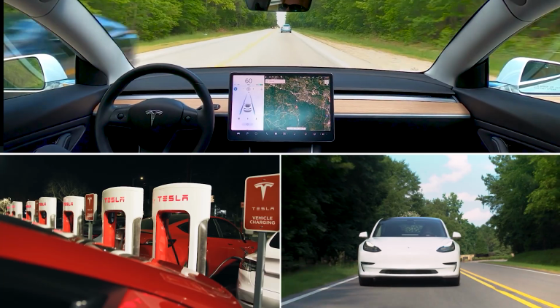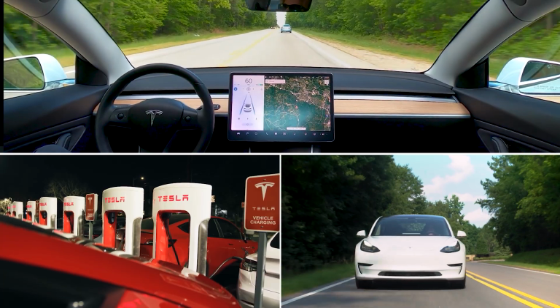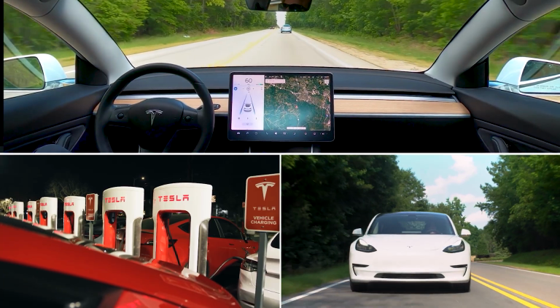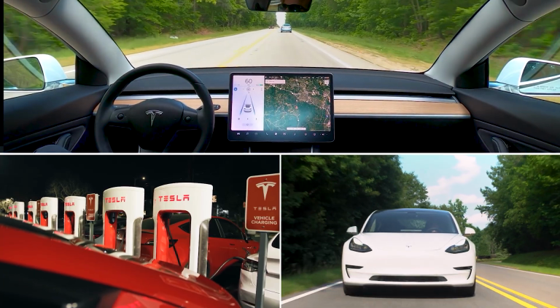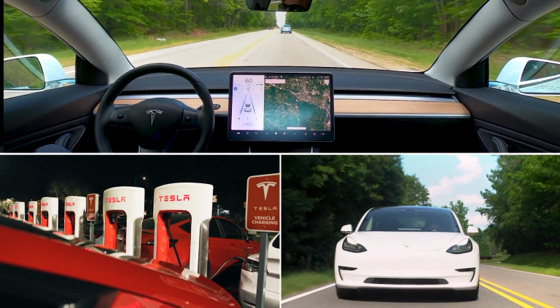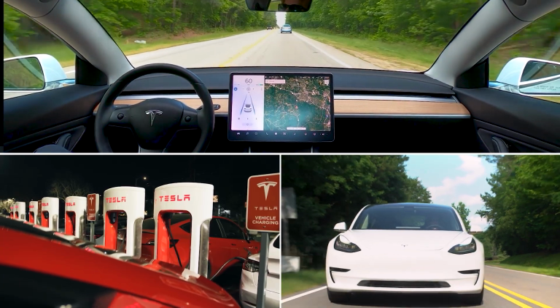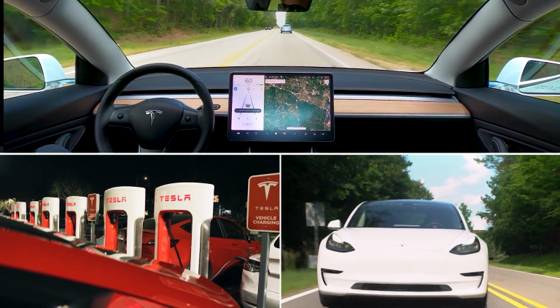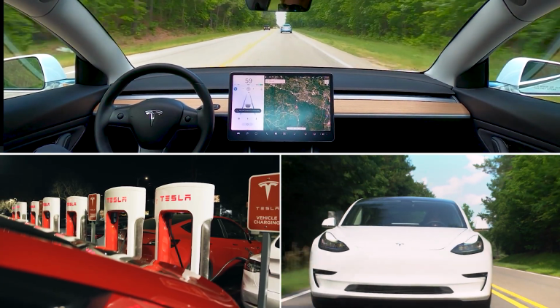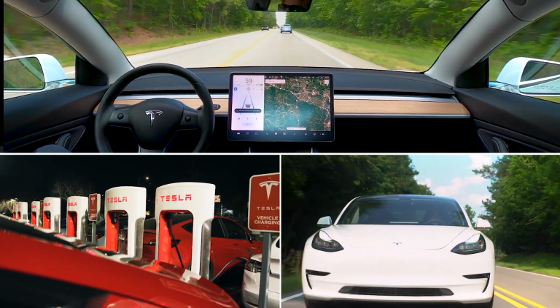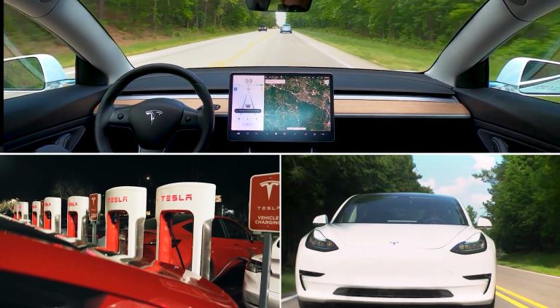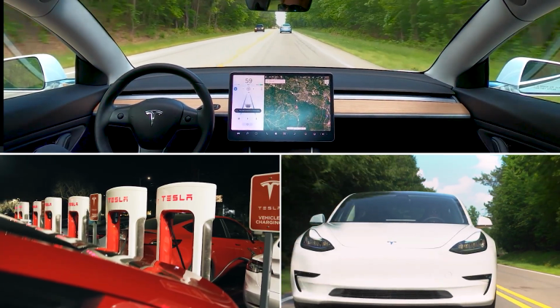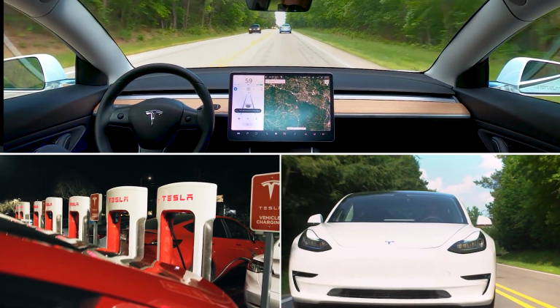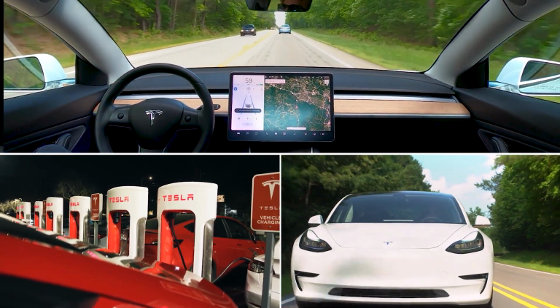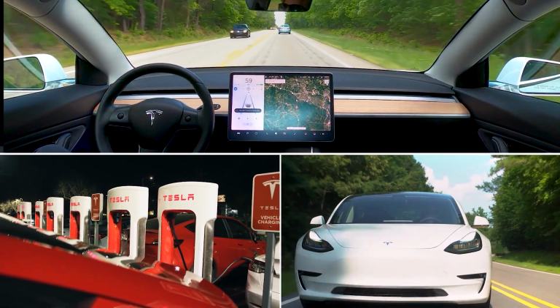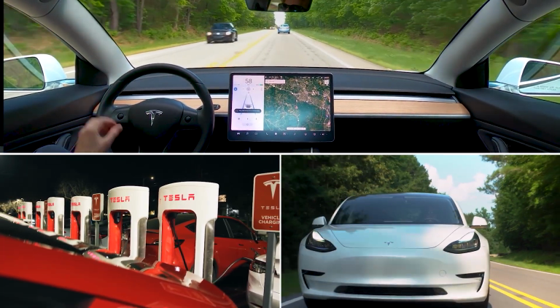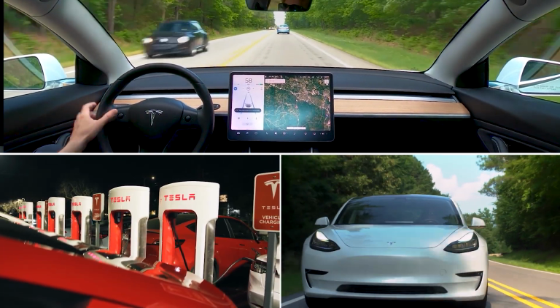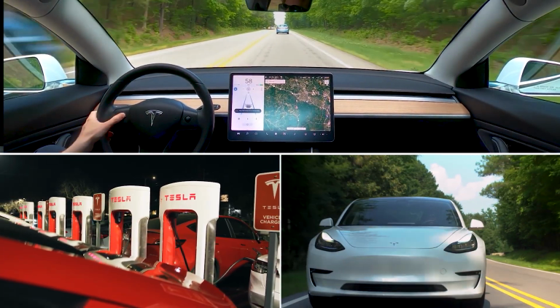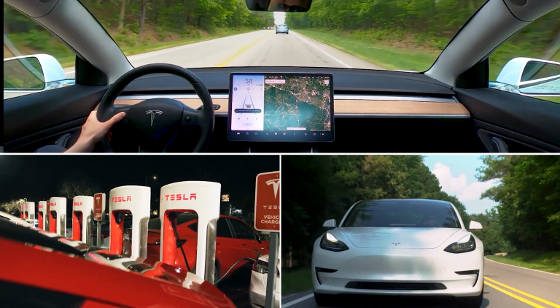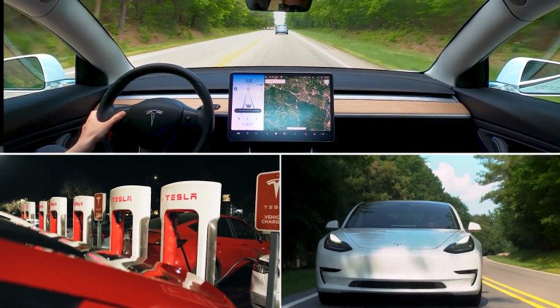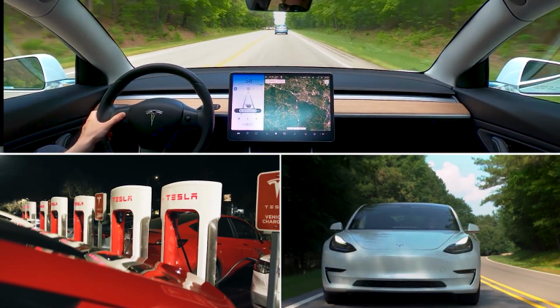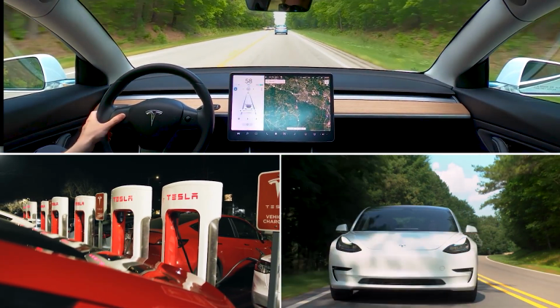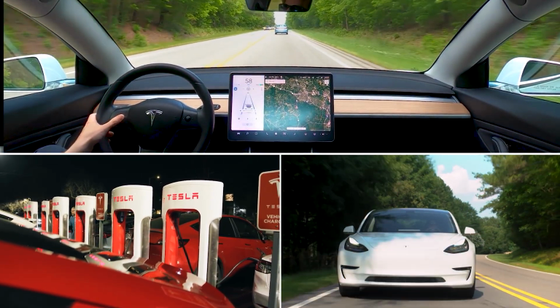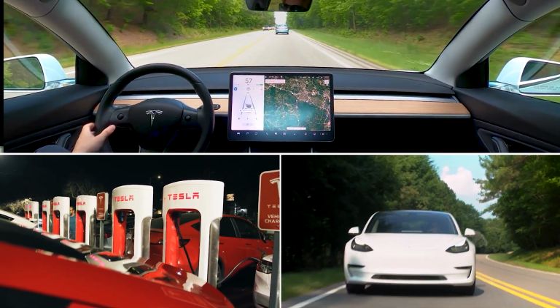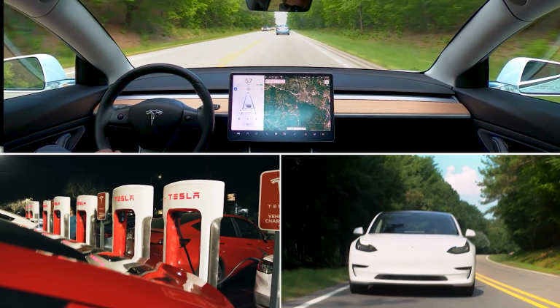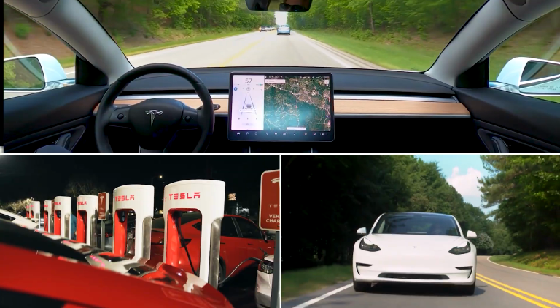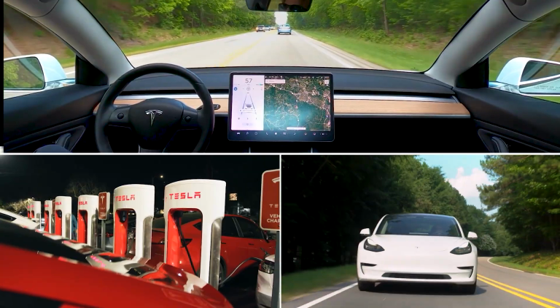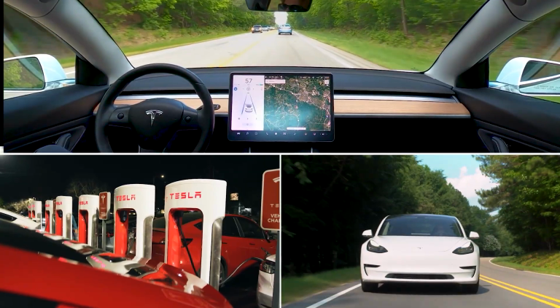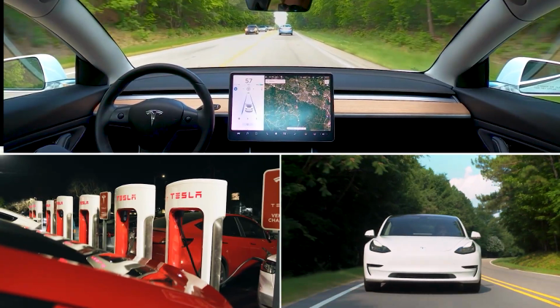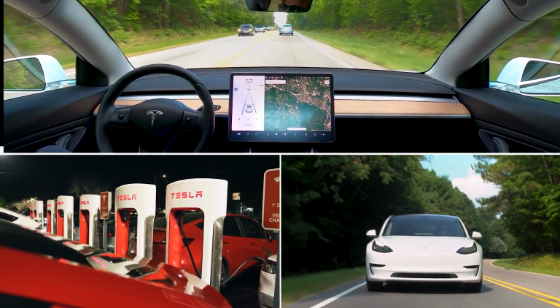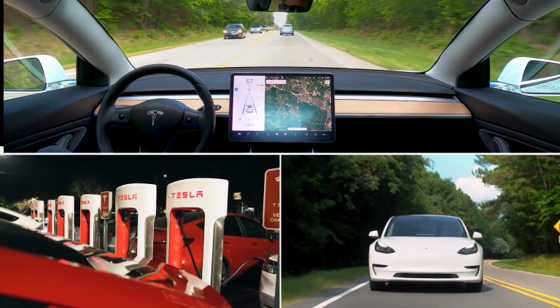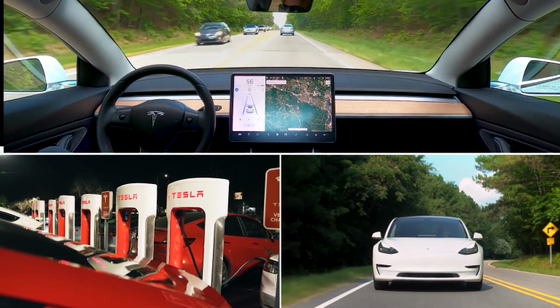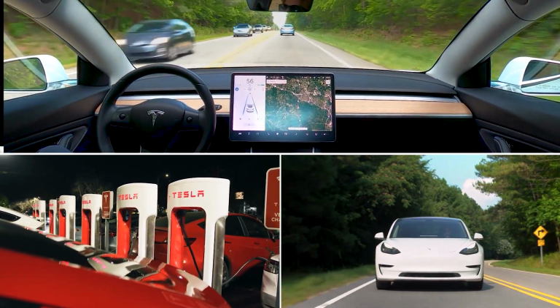Over time that means shorter range, more charging stops, and a battery that won't last as long as you expected.